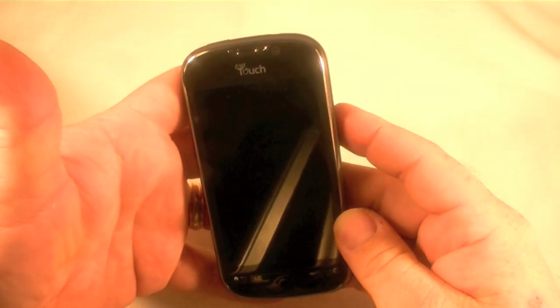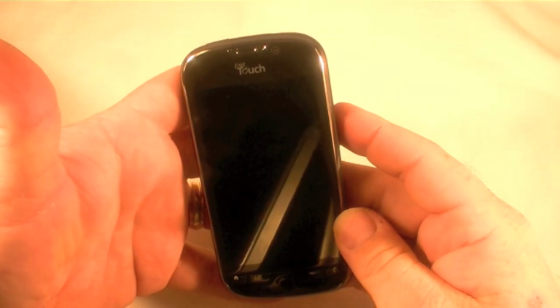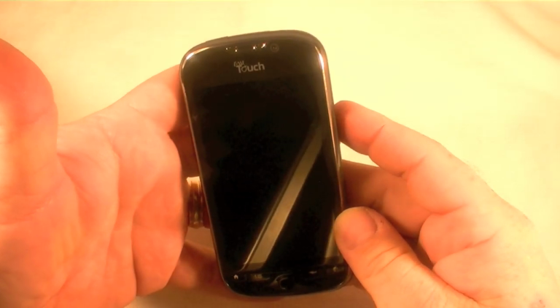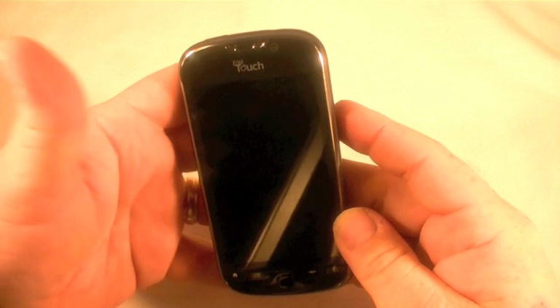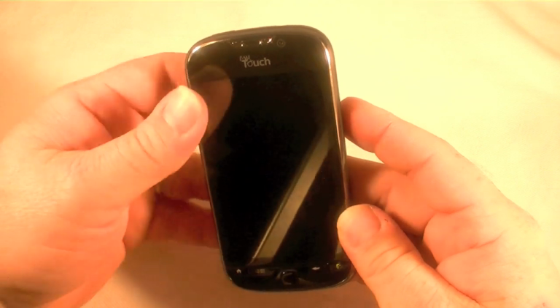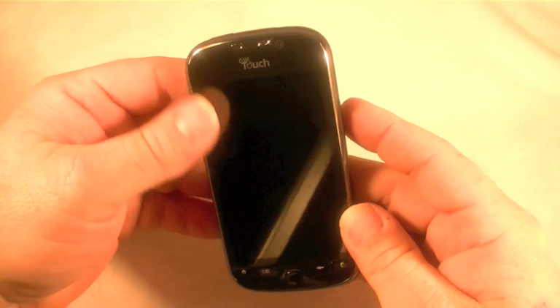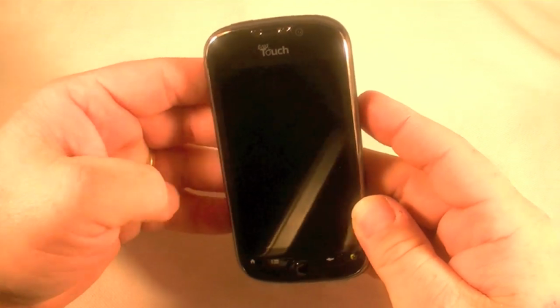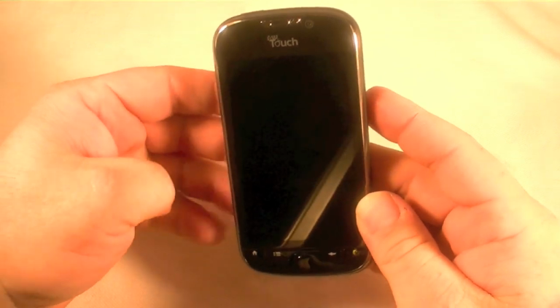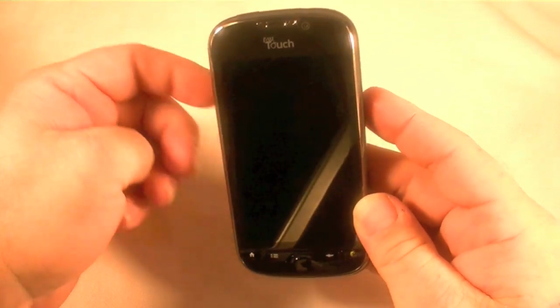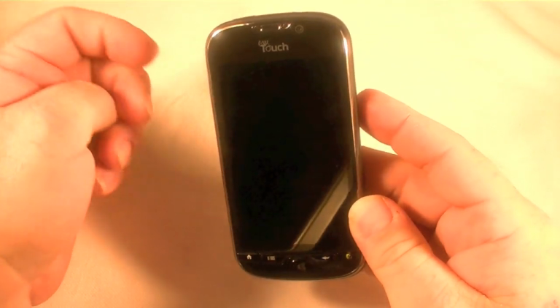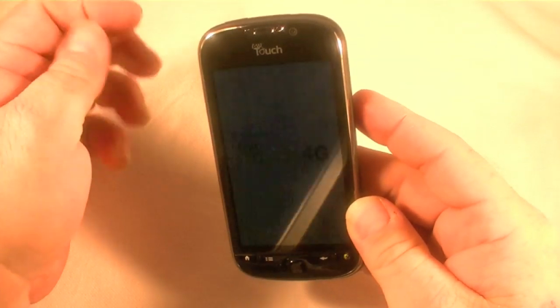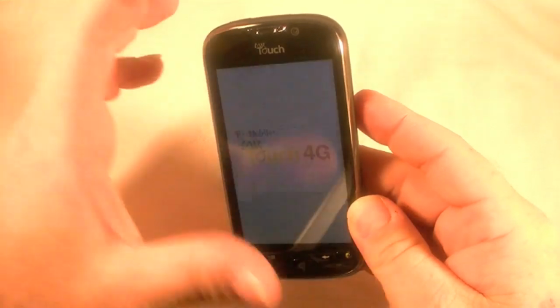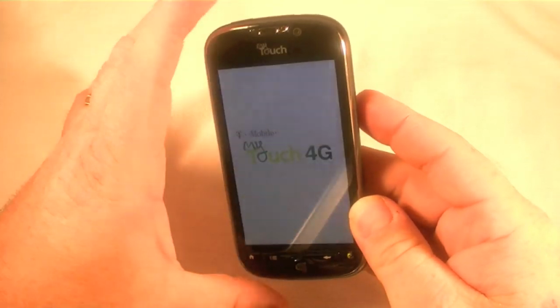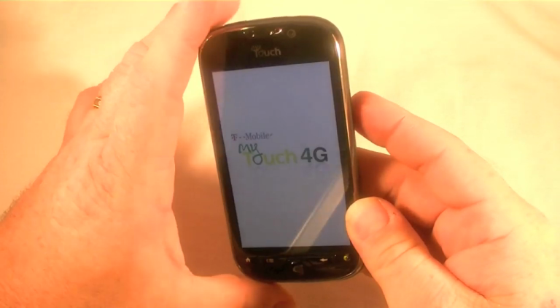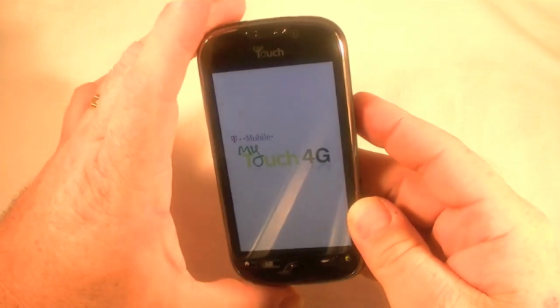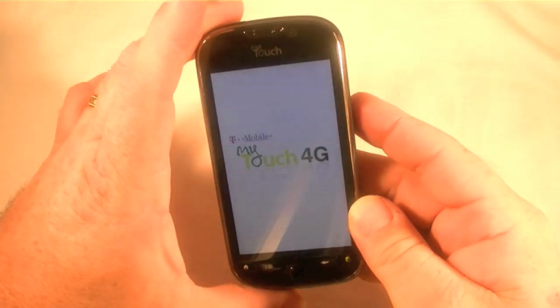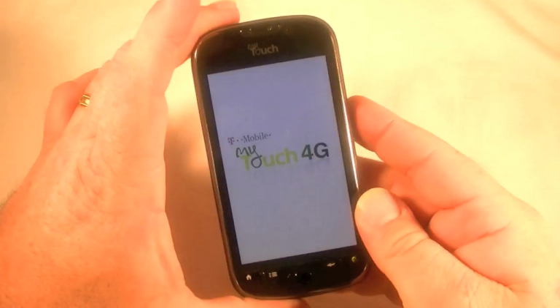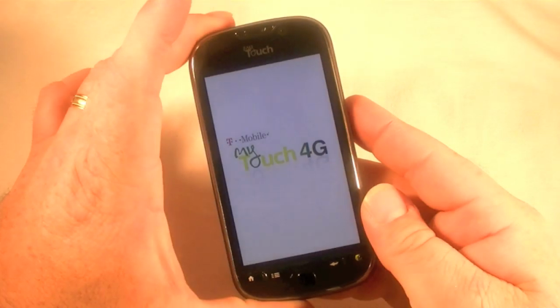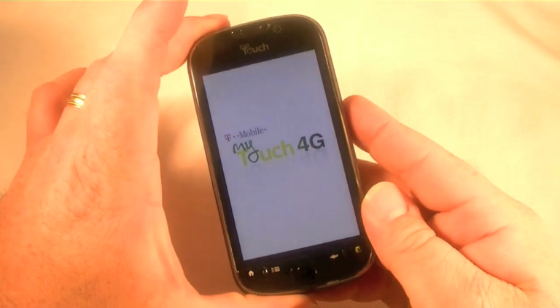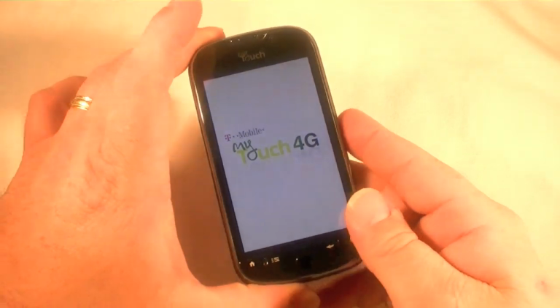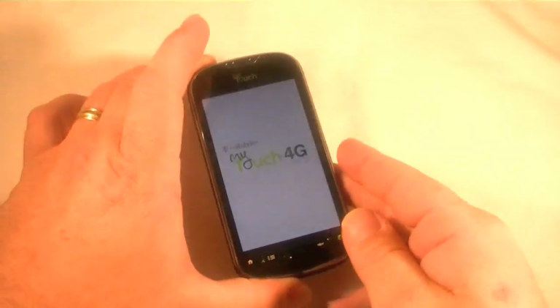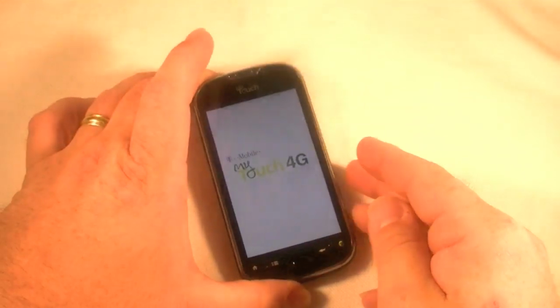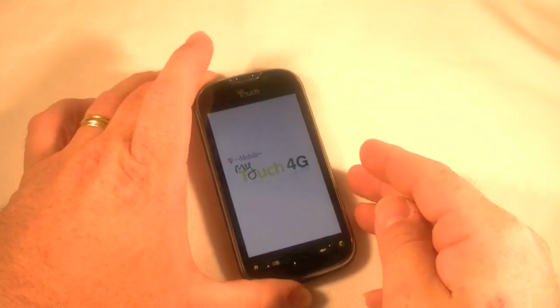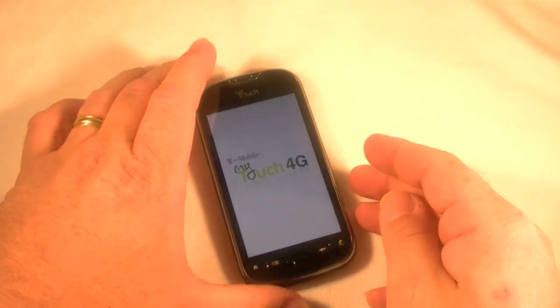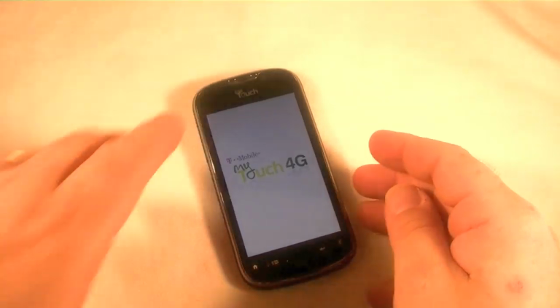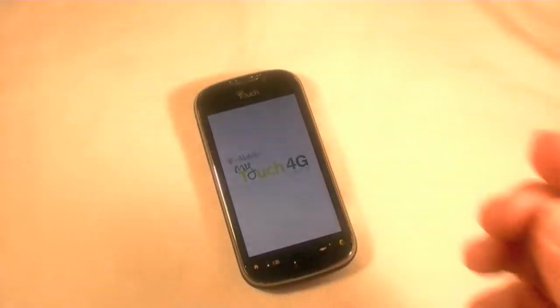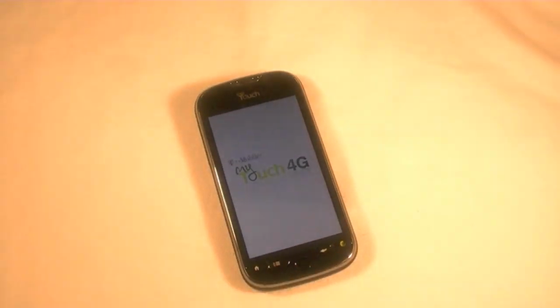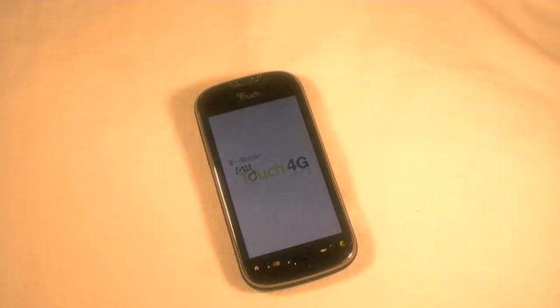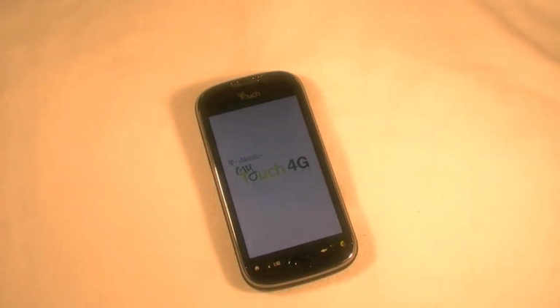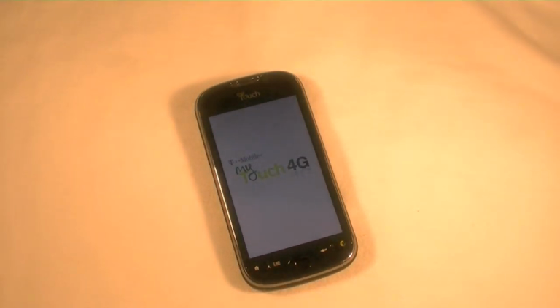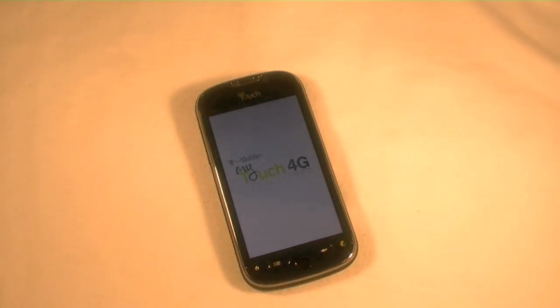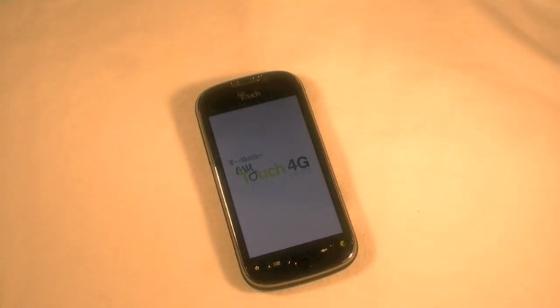This is a very speedy phone. Yep, that's it, it's all done. Thanks for watching.